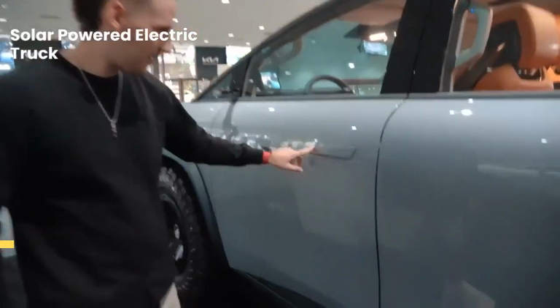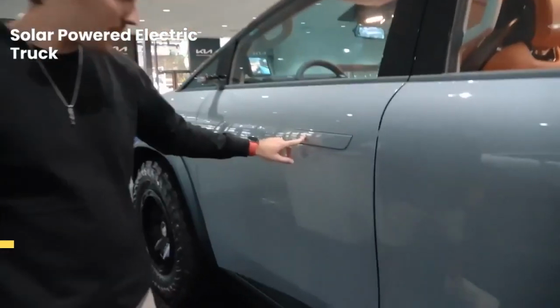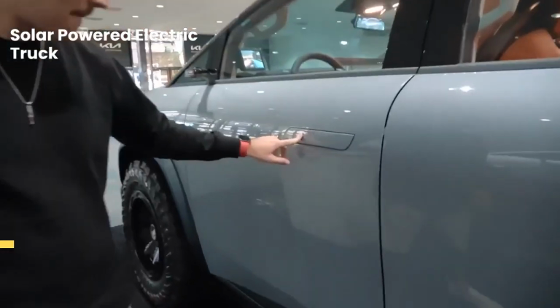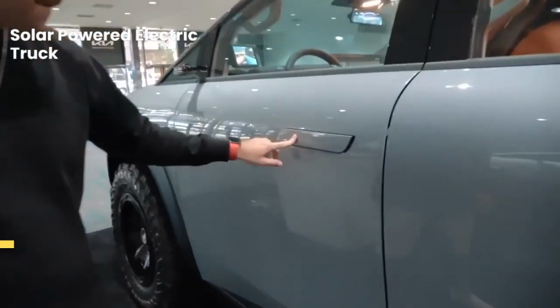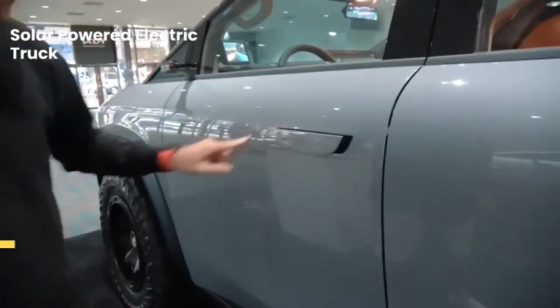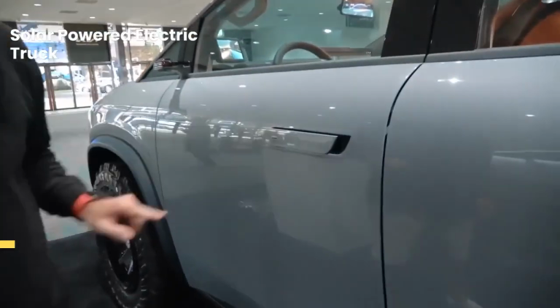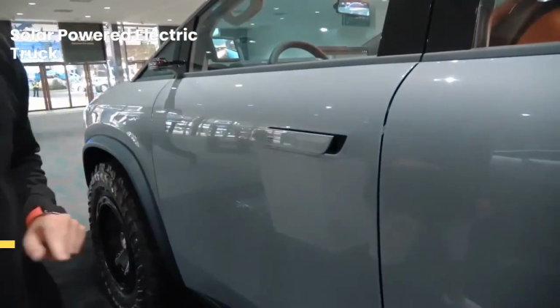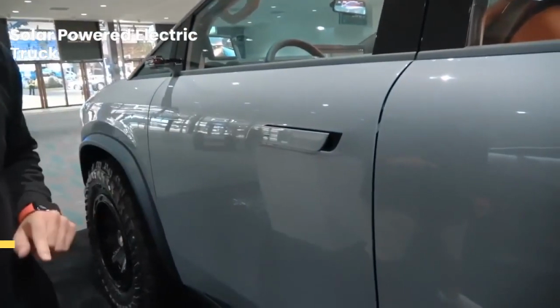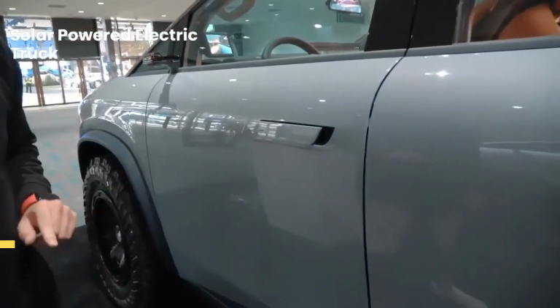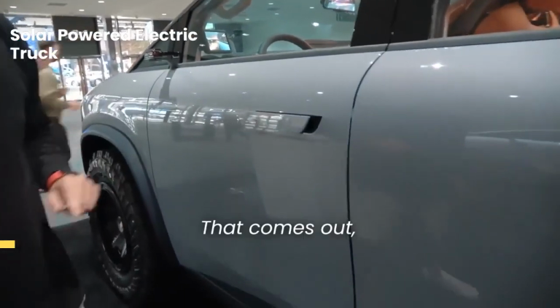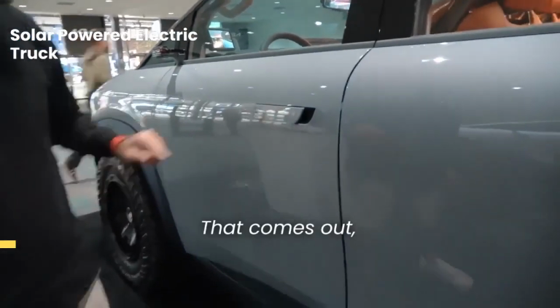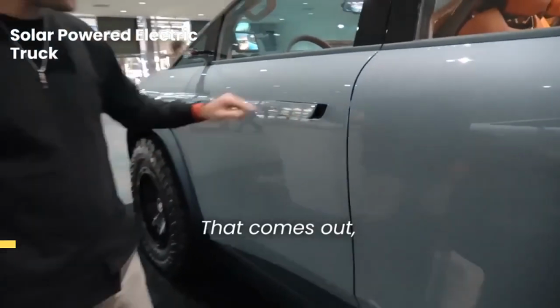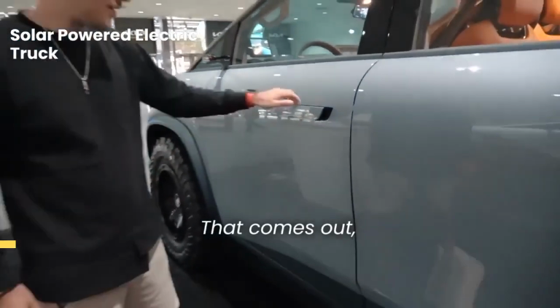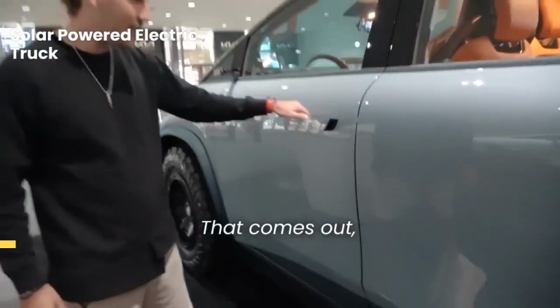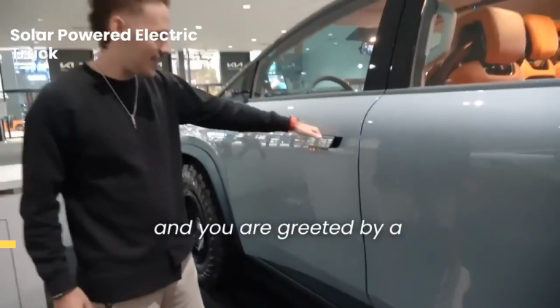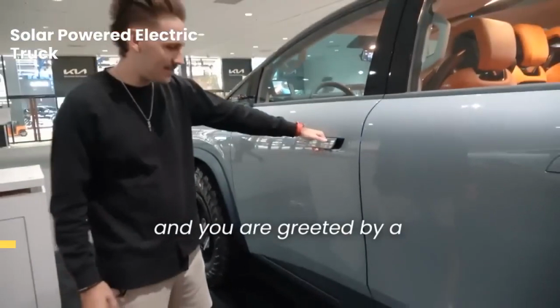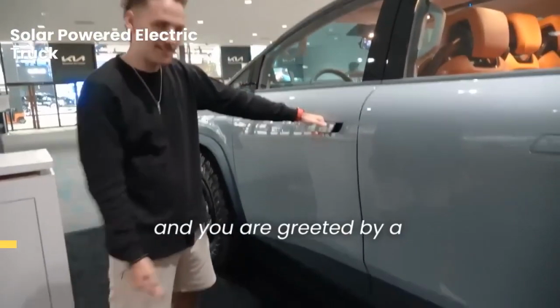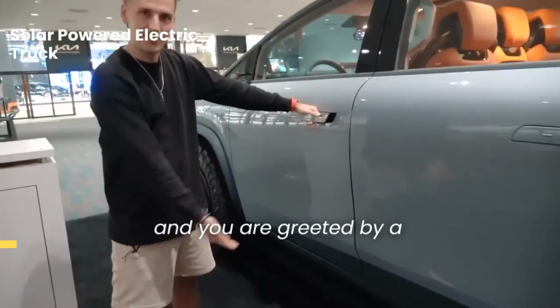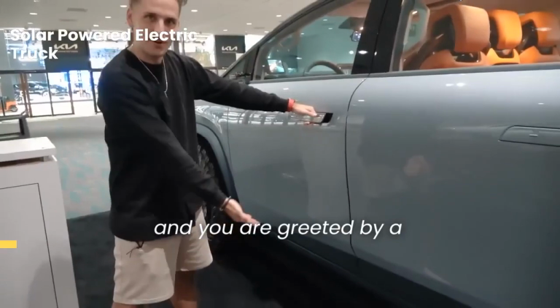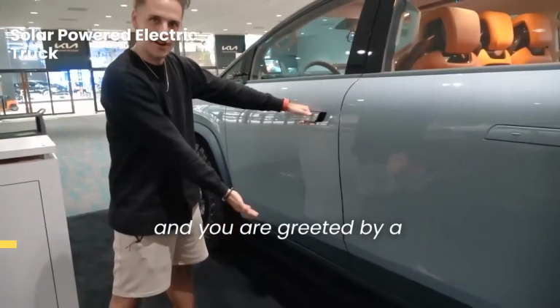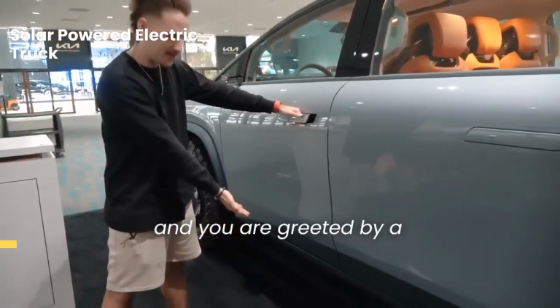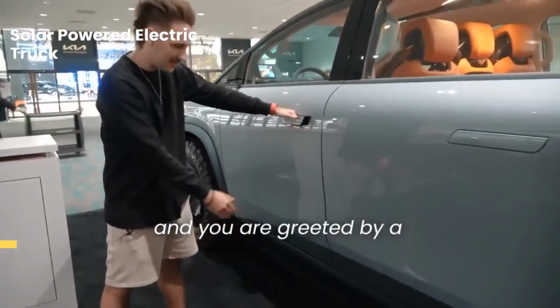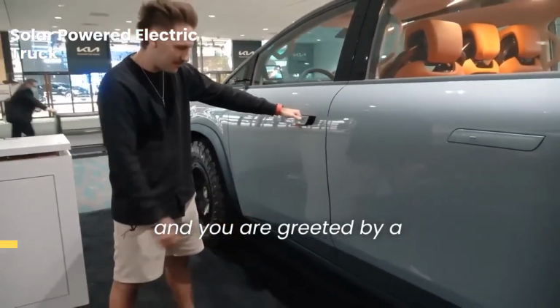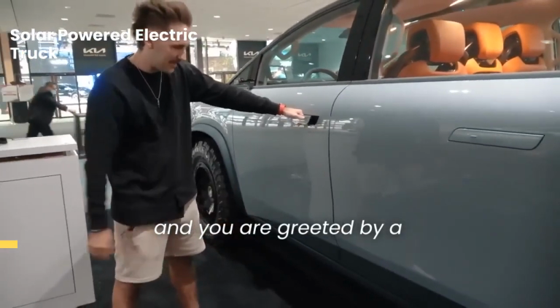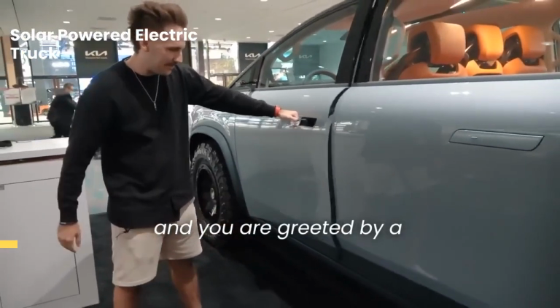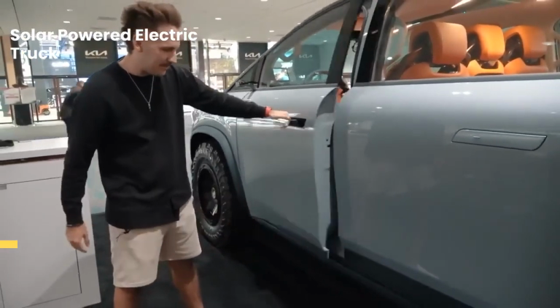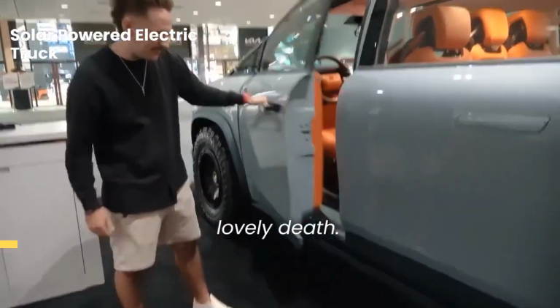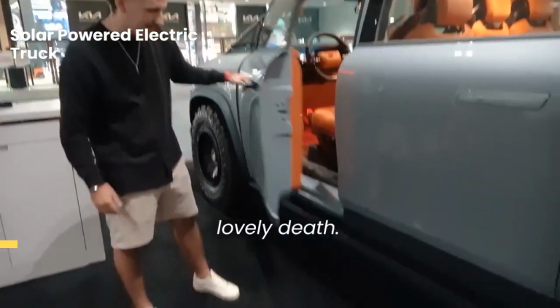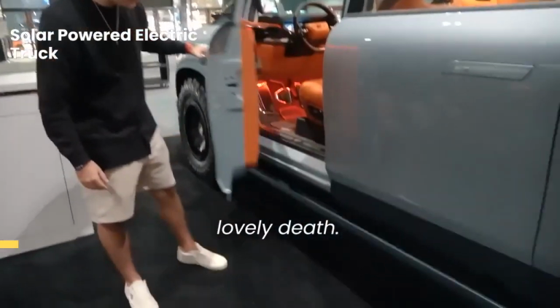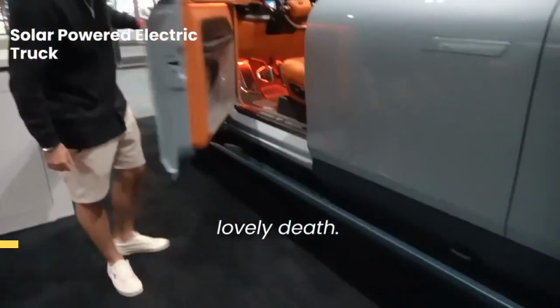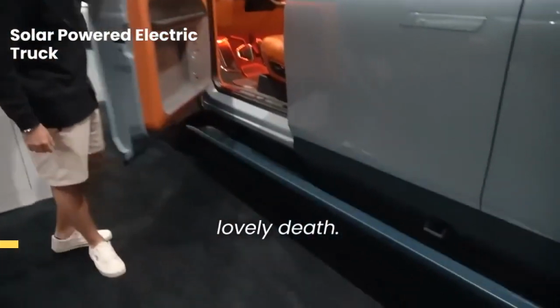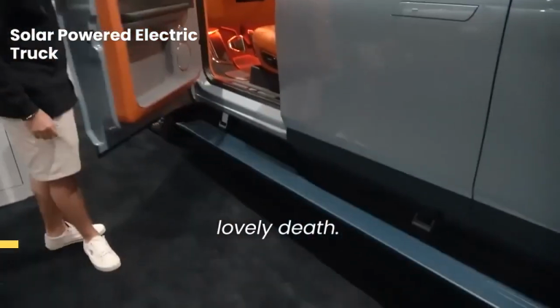That — kapow! That comes out, and you are greeted by a lovely step.